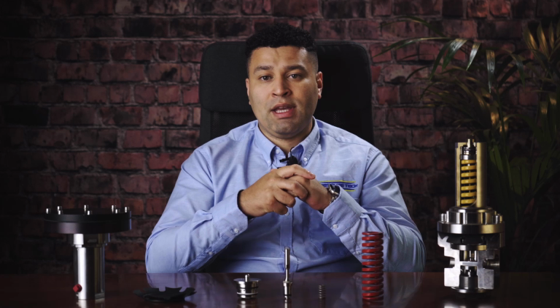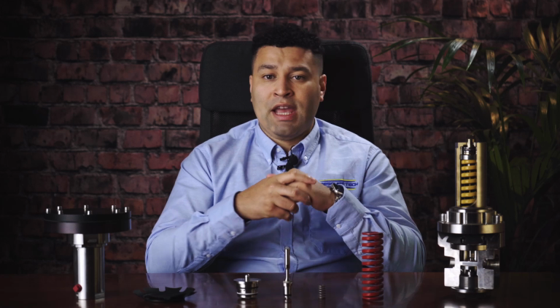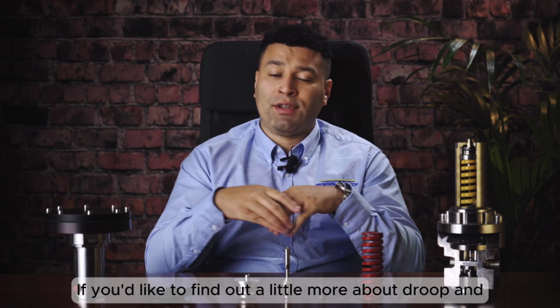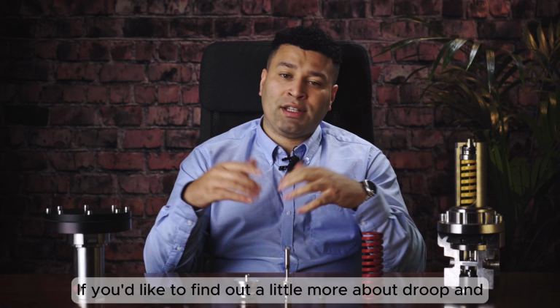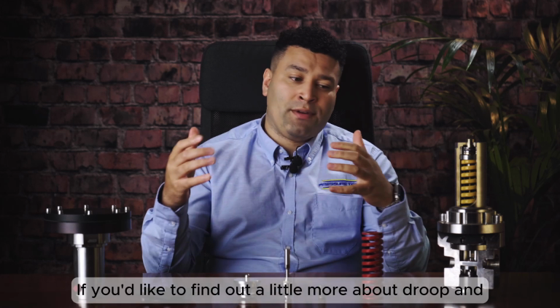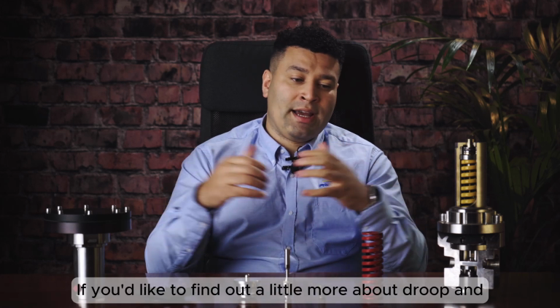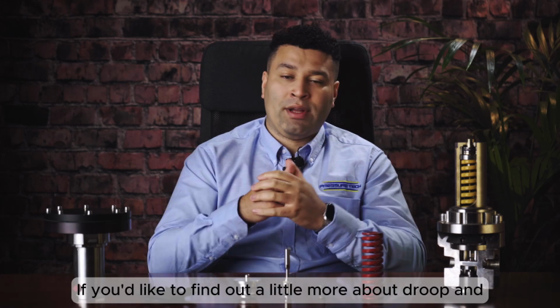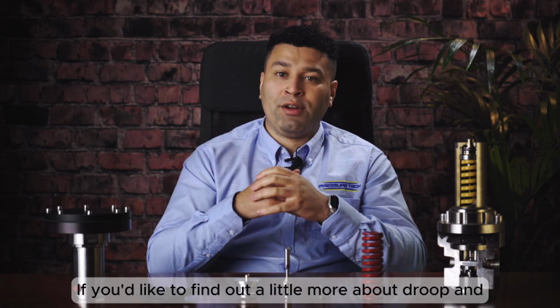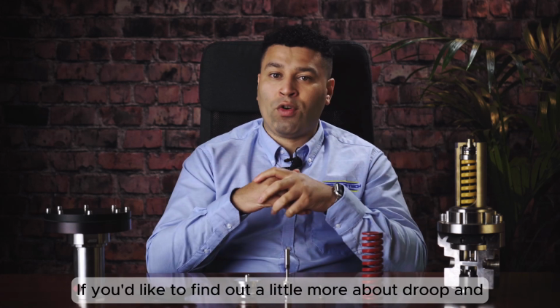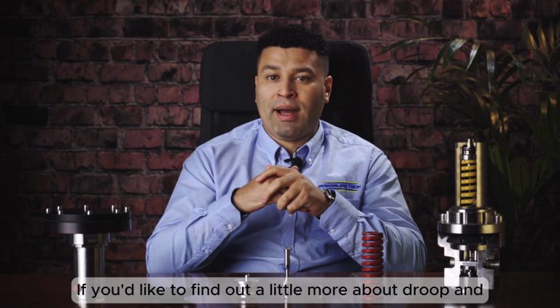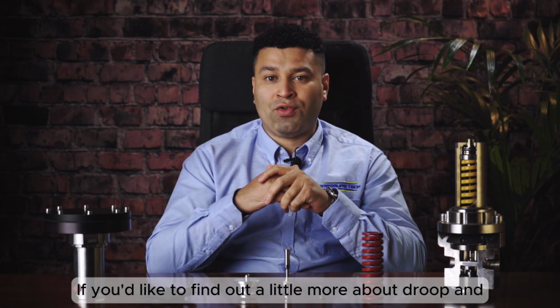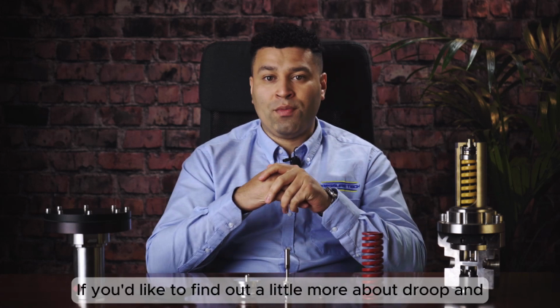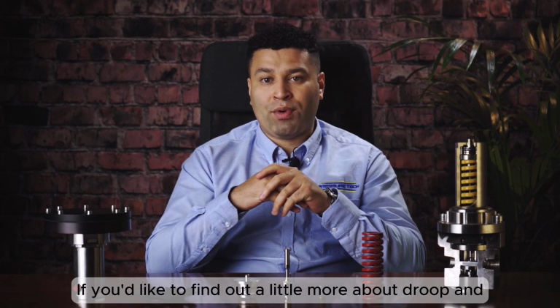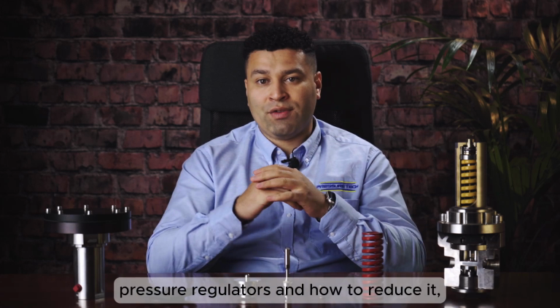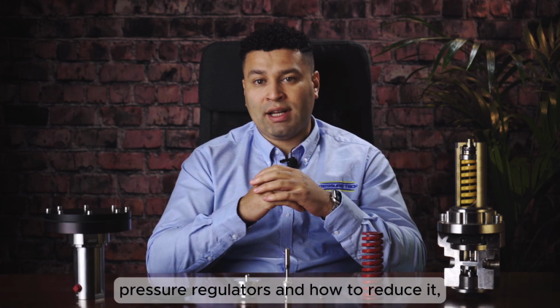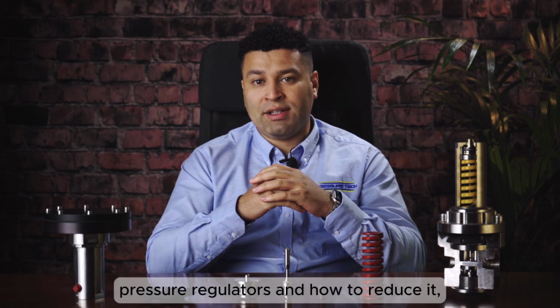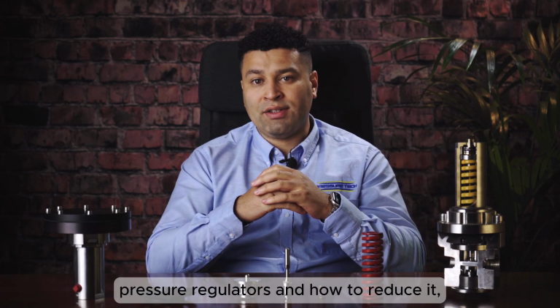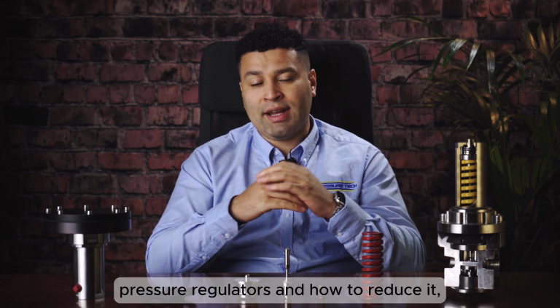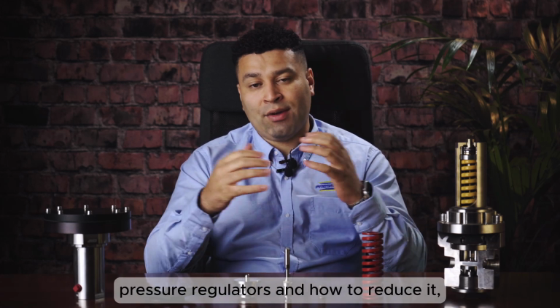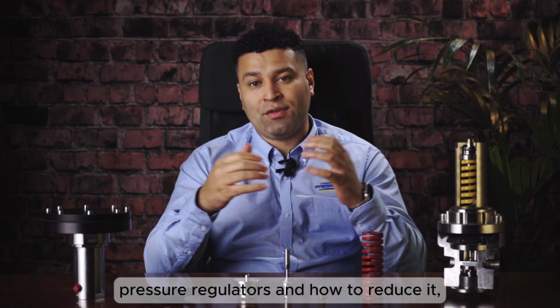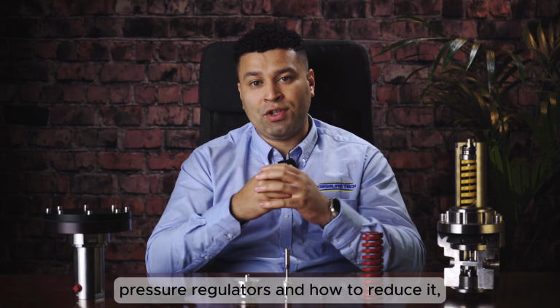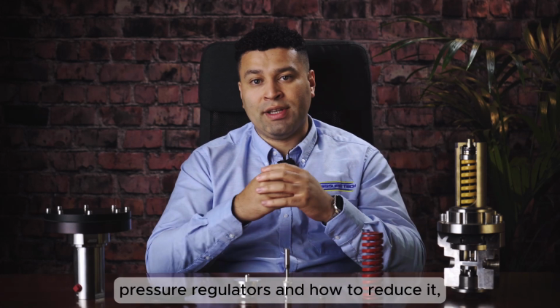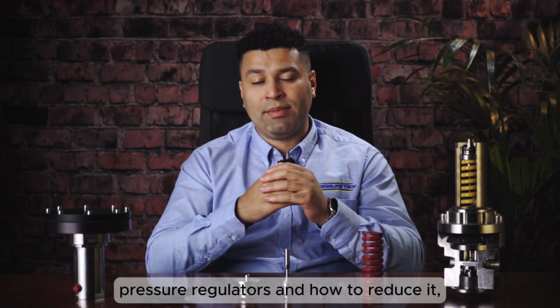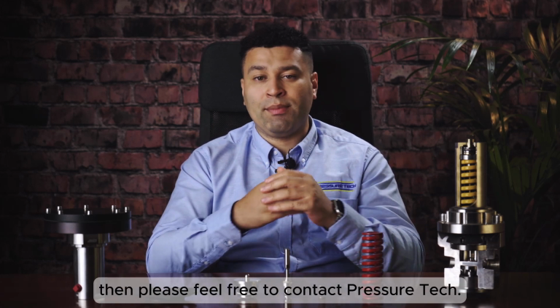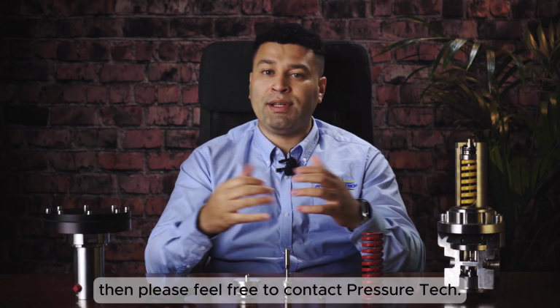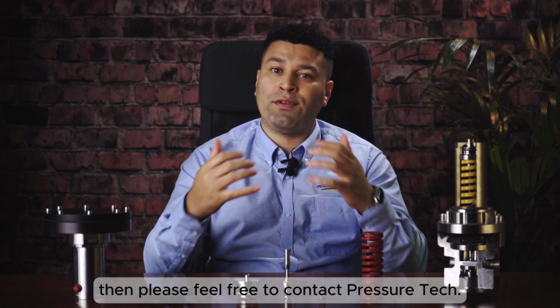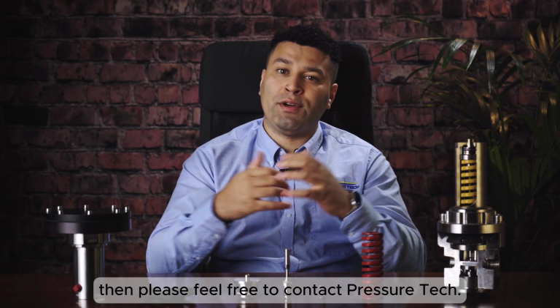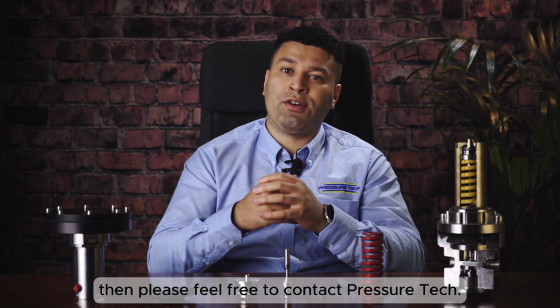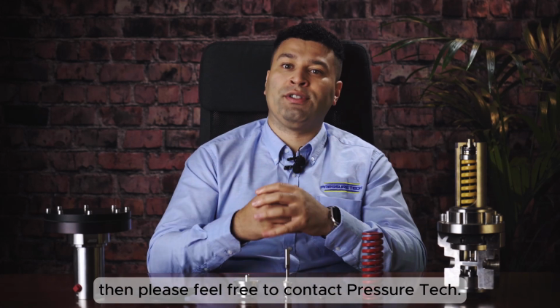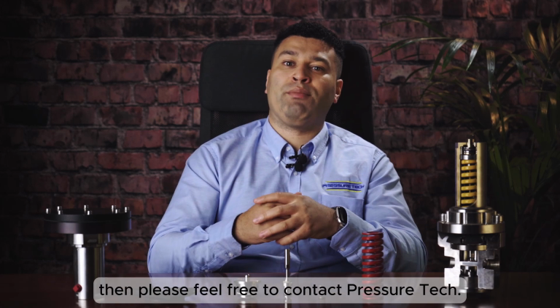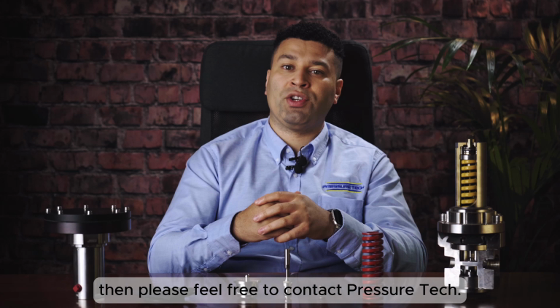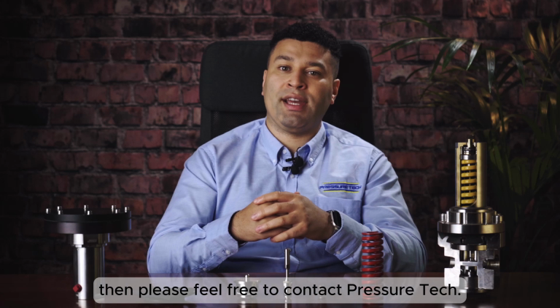If you'd like to find out more about drooping pressure regulators and how to reduce it, please feel free to contact PressureTech.